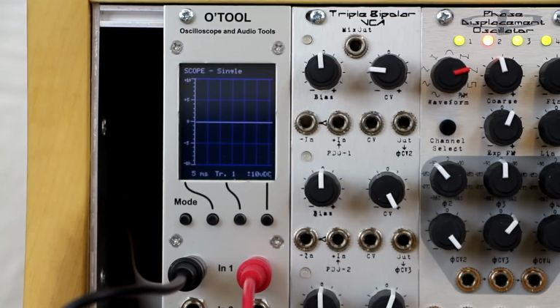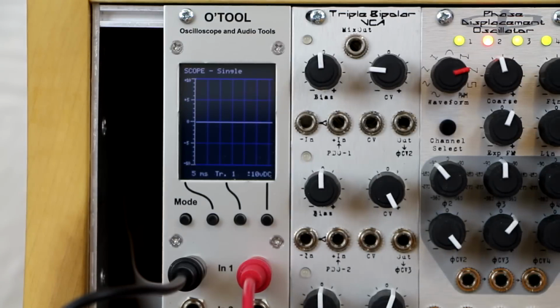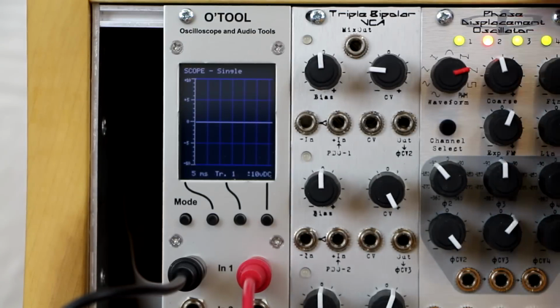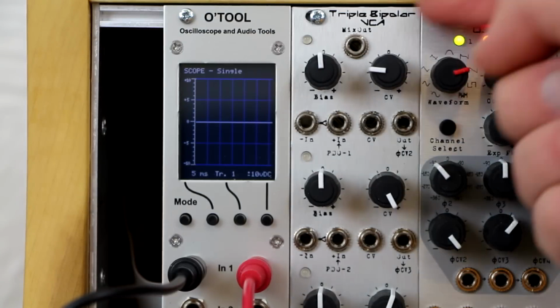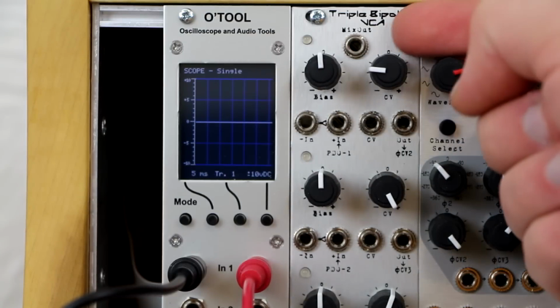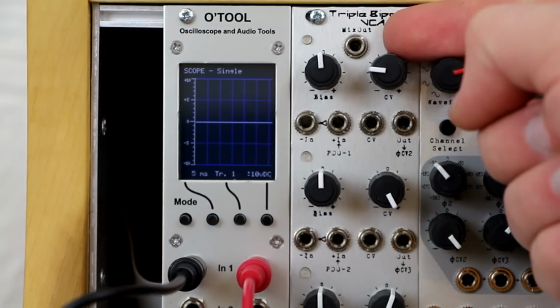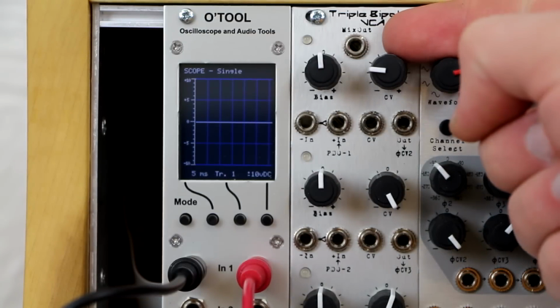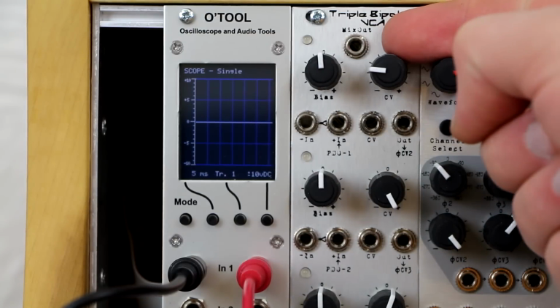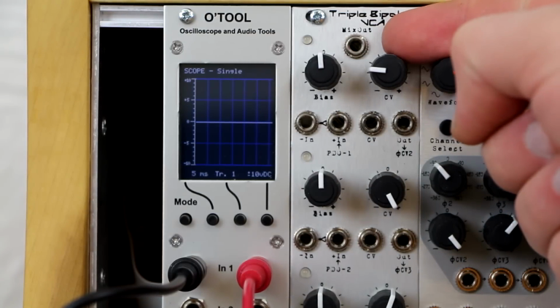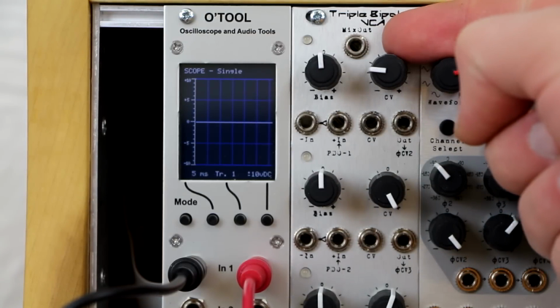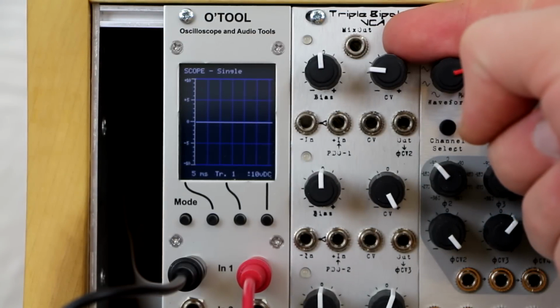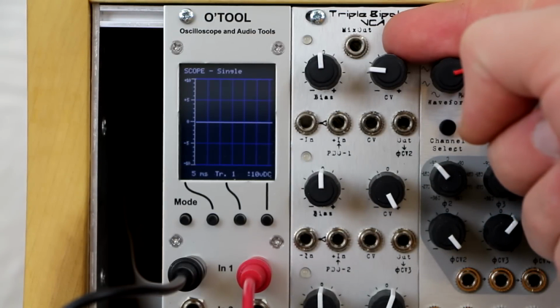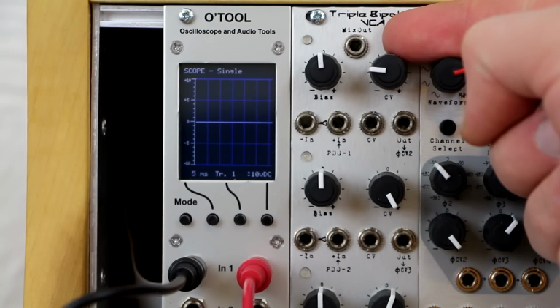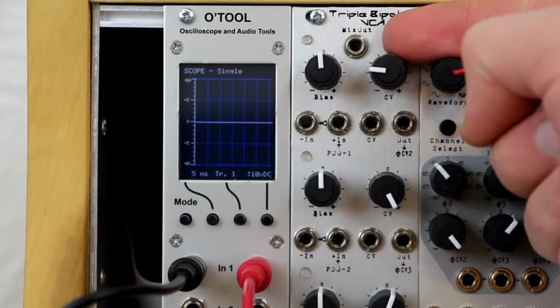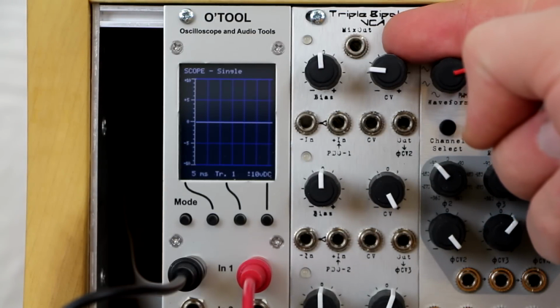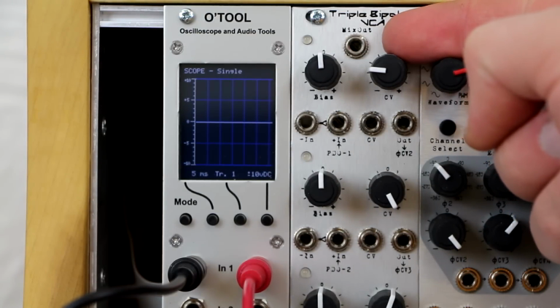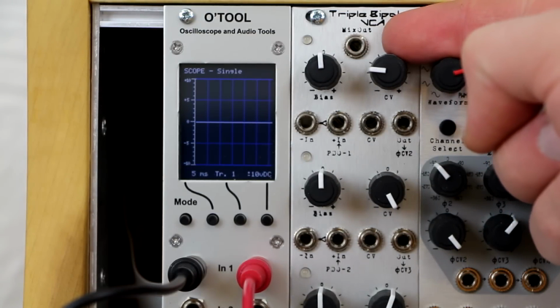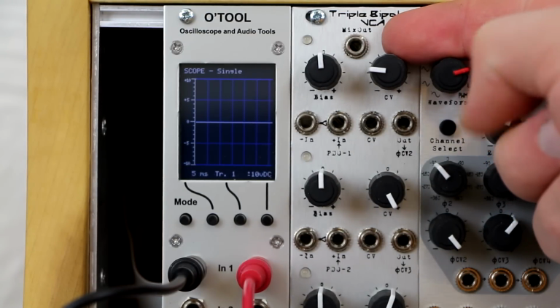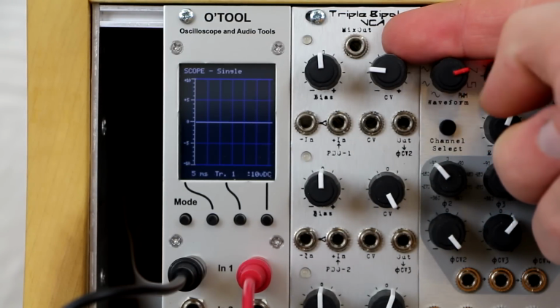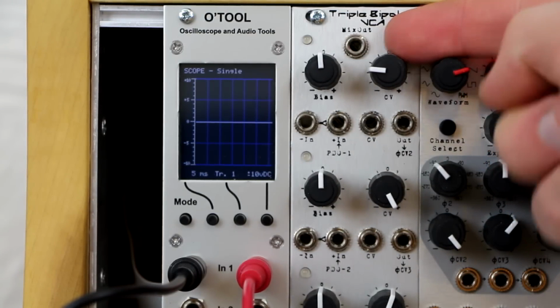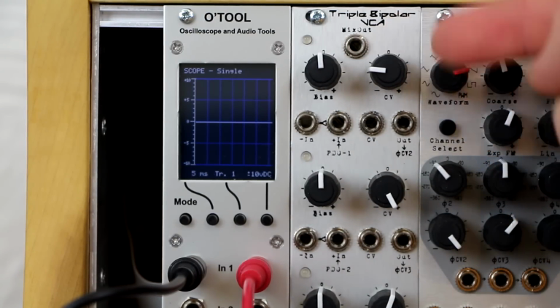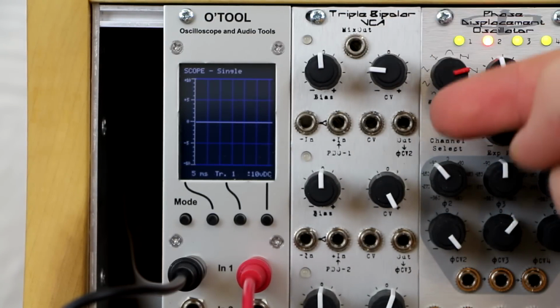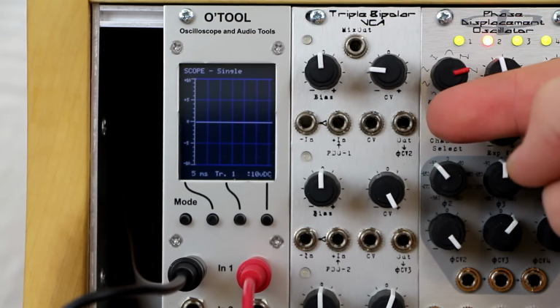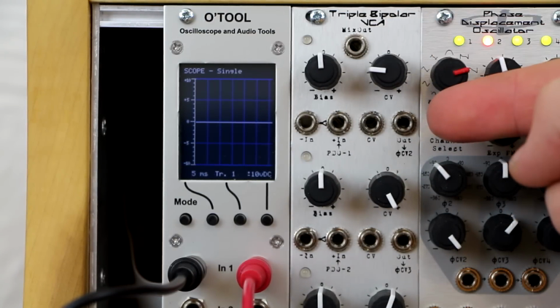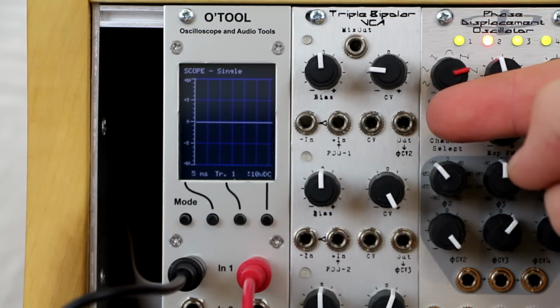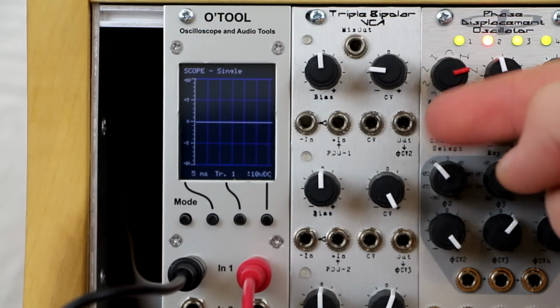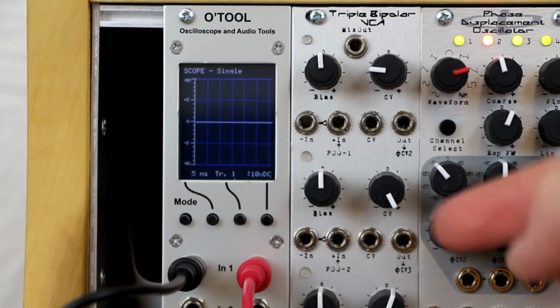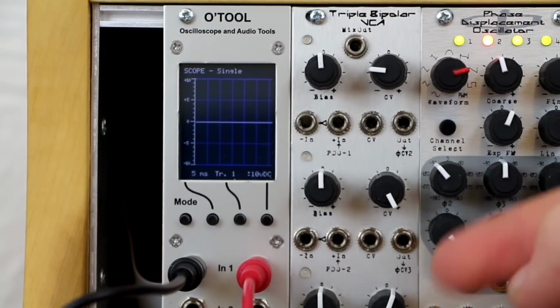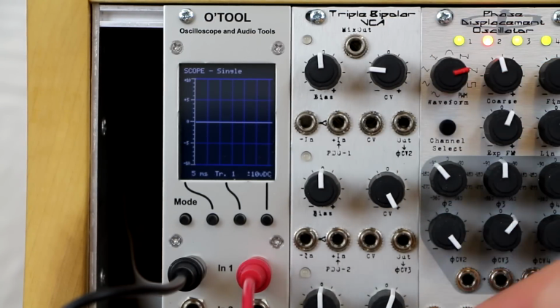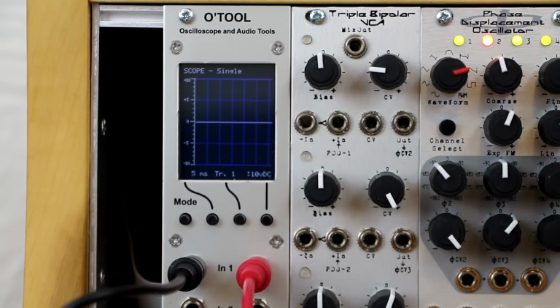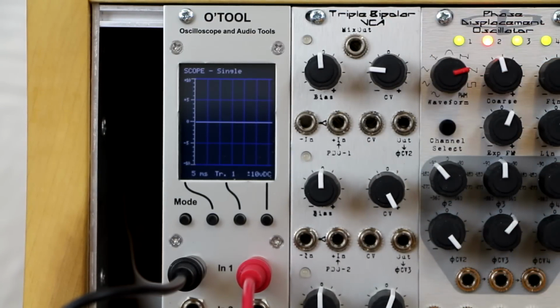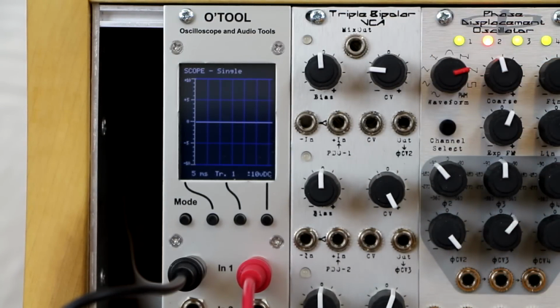At the very top of the Triple Bipolar VCA, there's a mixed output jack combining outputs 1, 2, and 3.